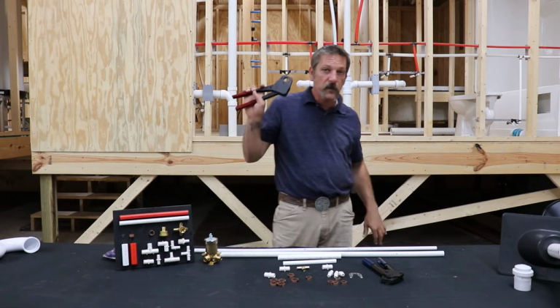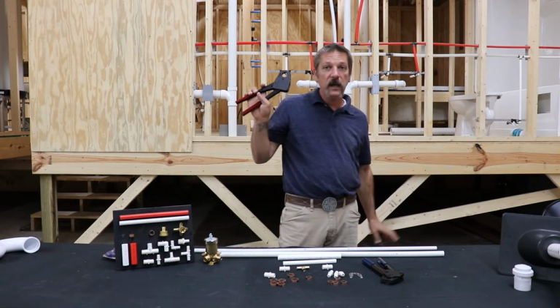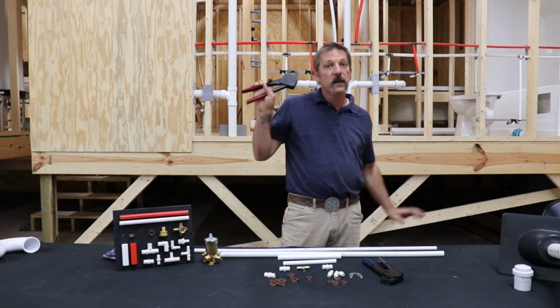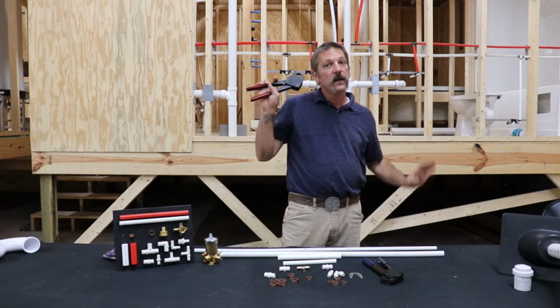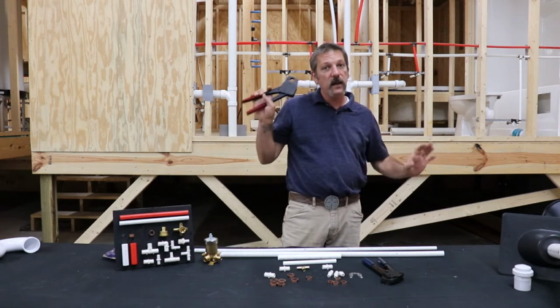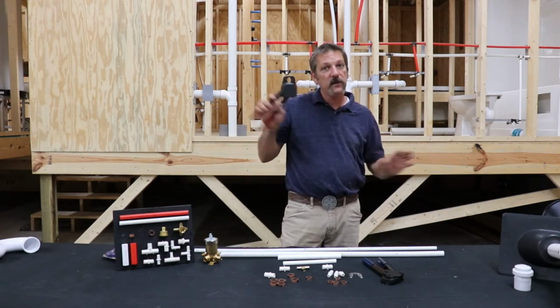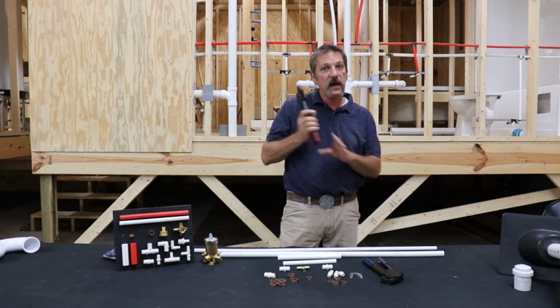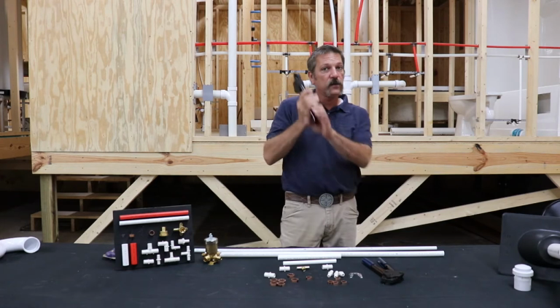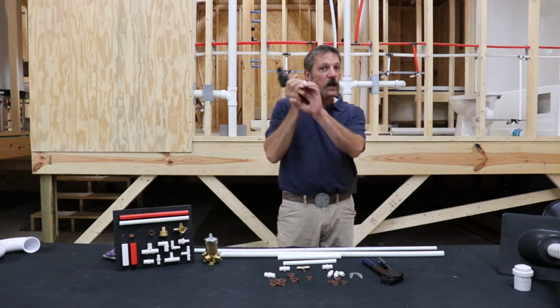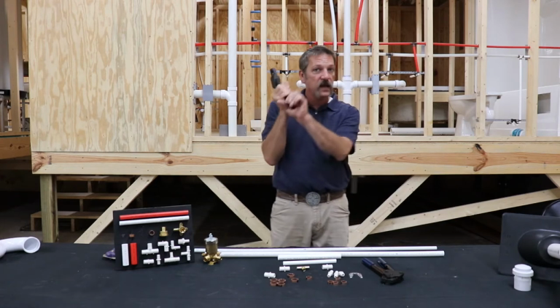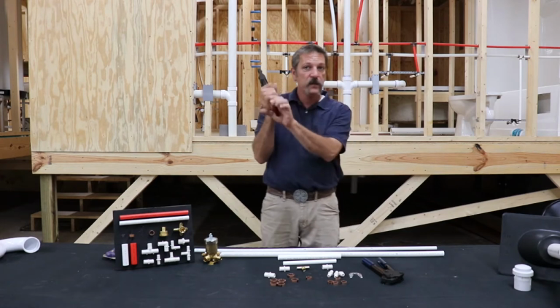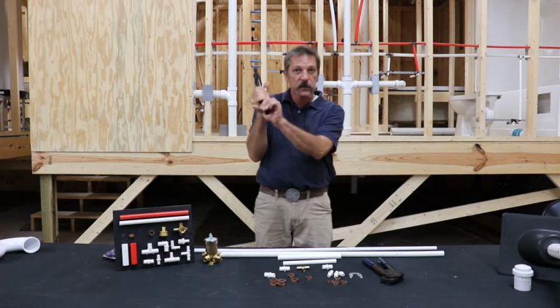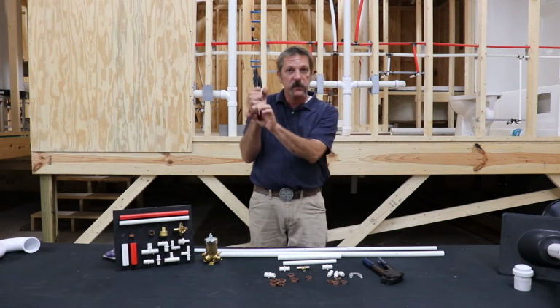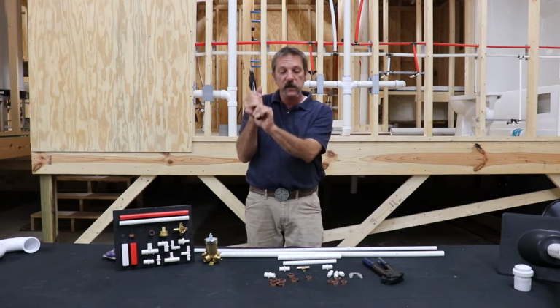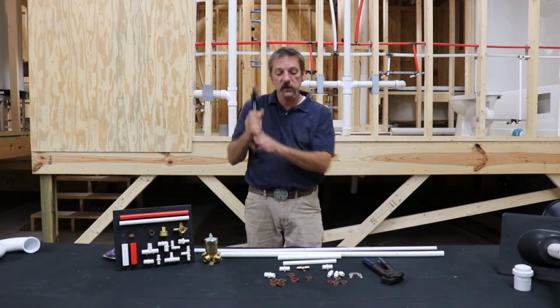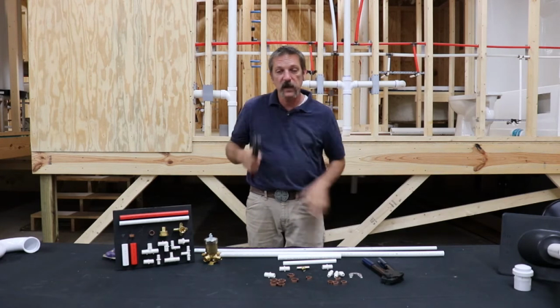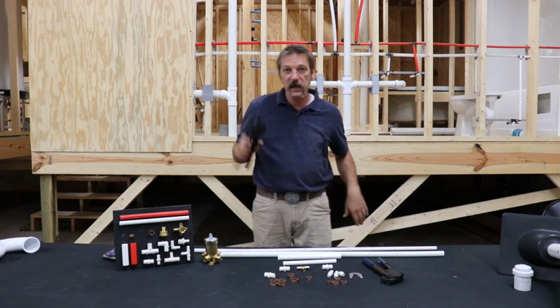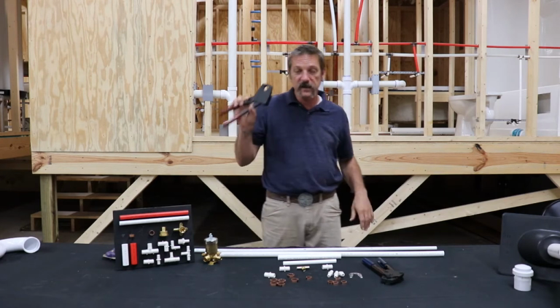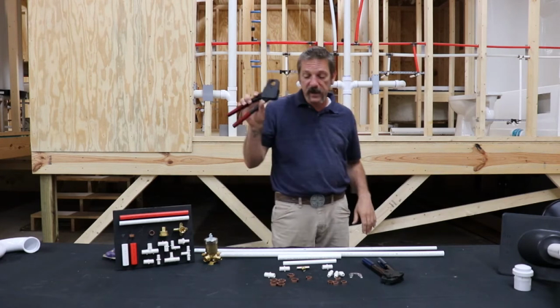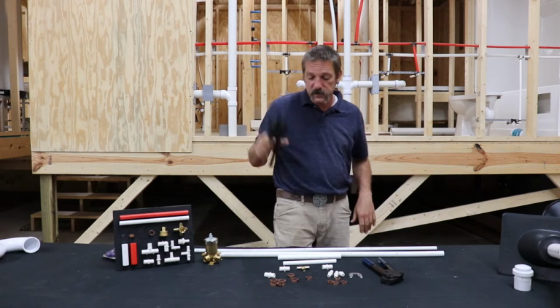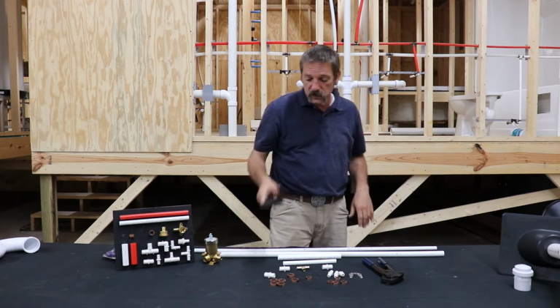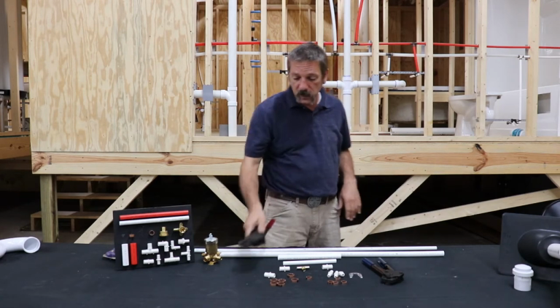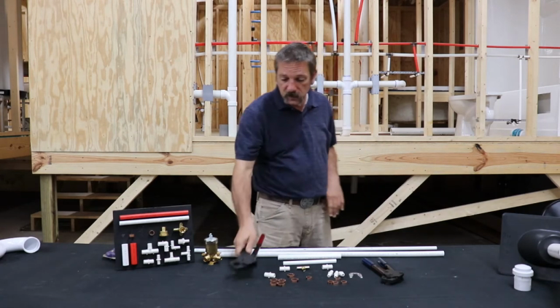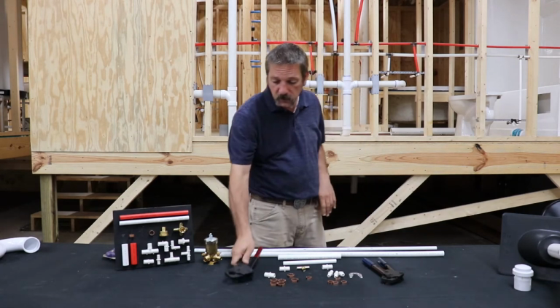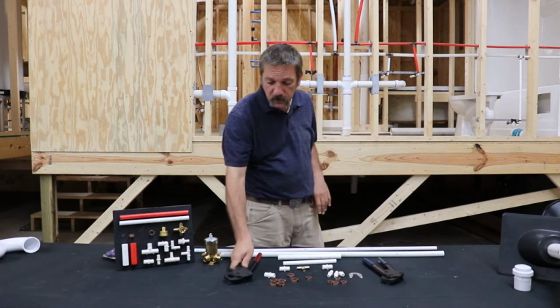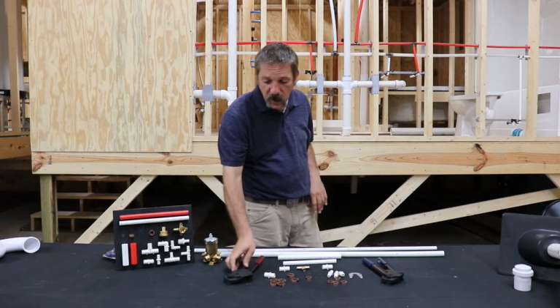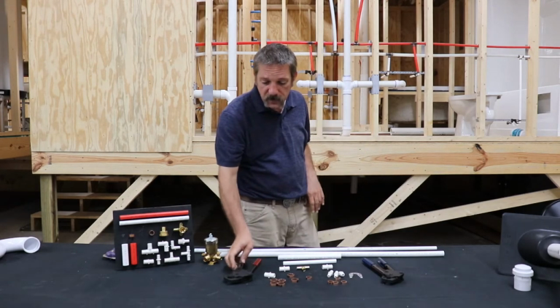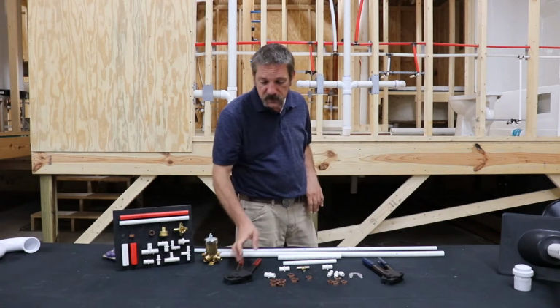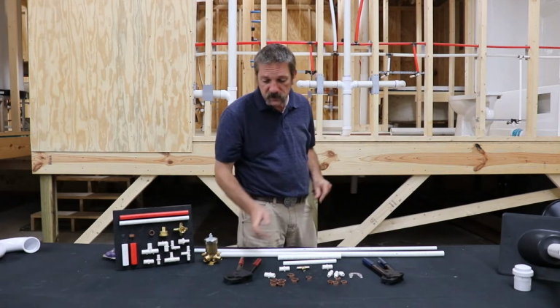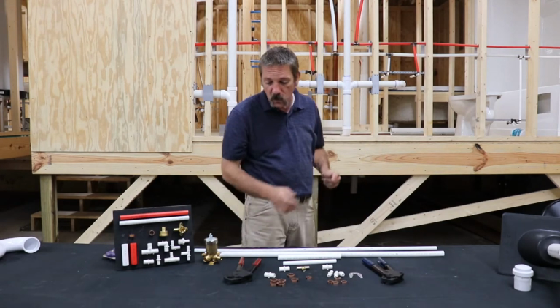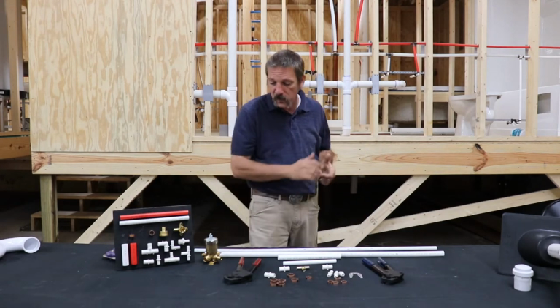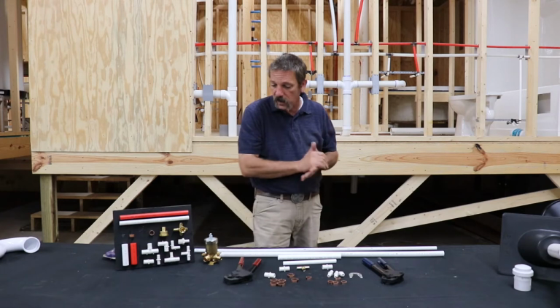Crimping is a two-handed procedure. It takes some strength to really pop those things on there.